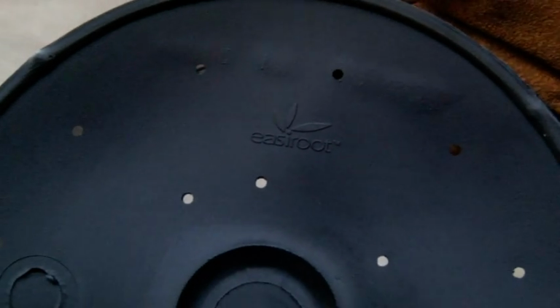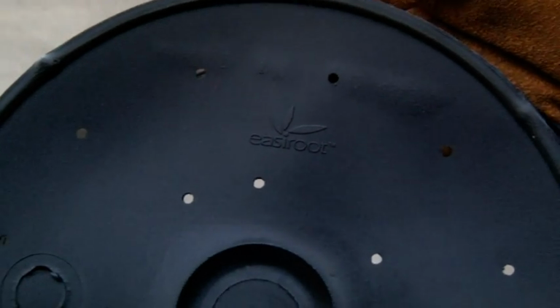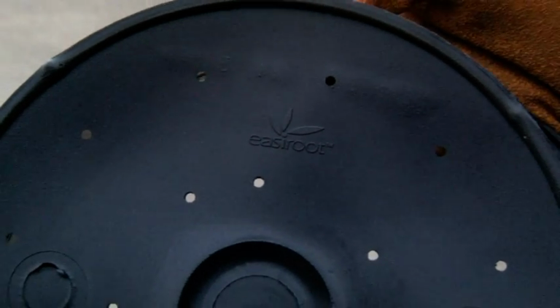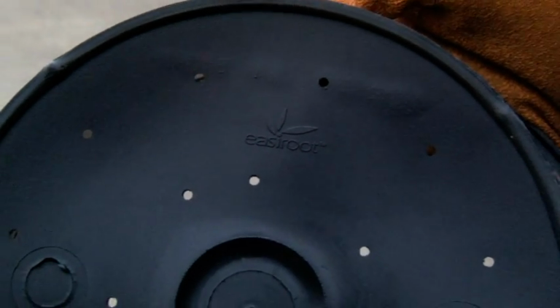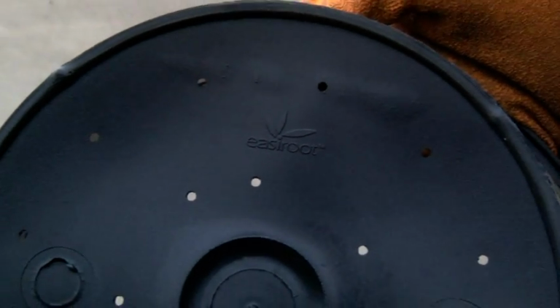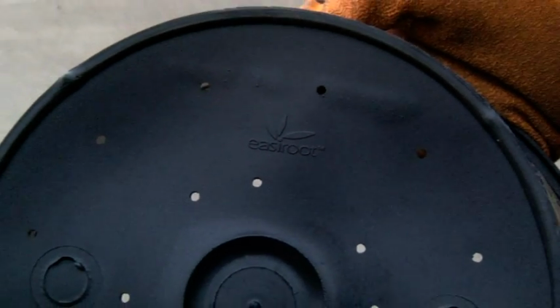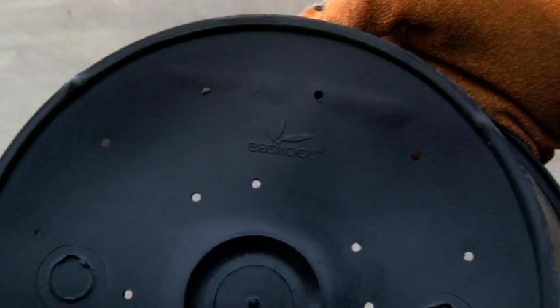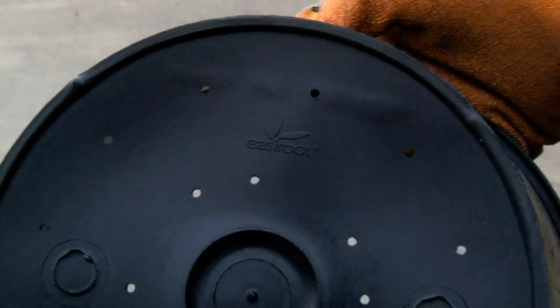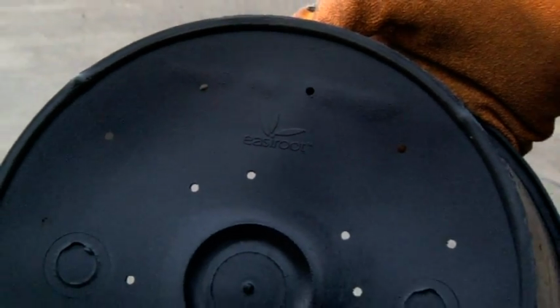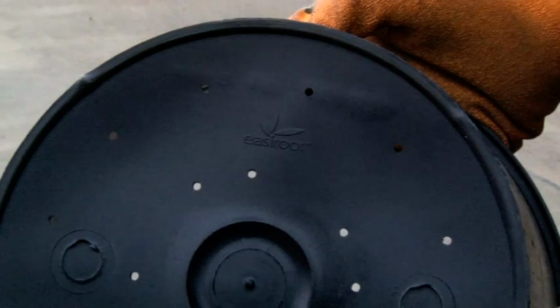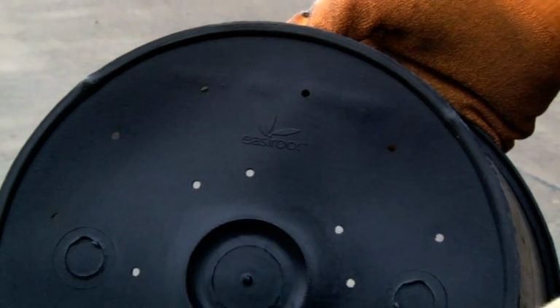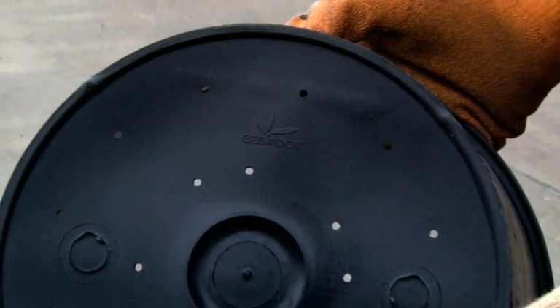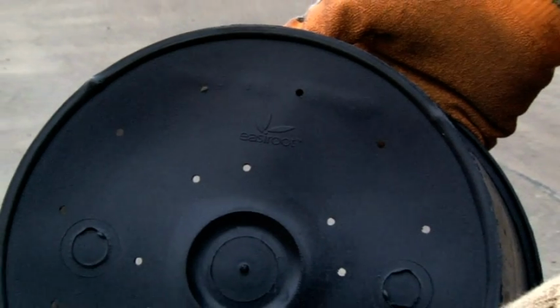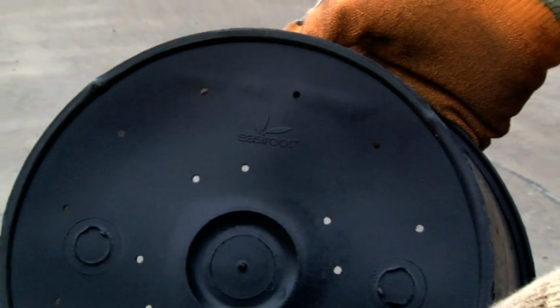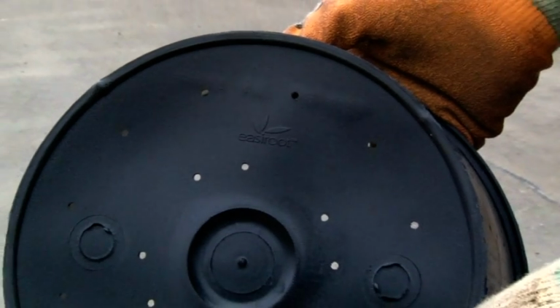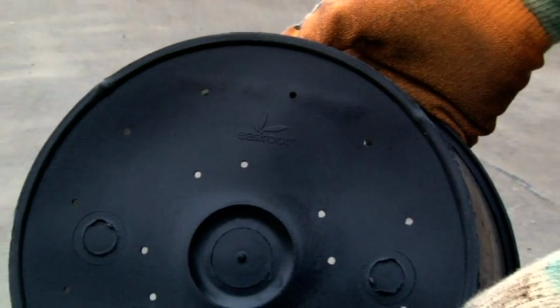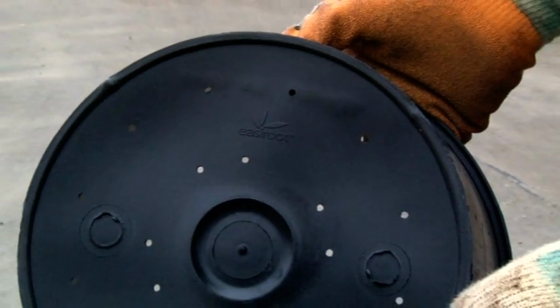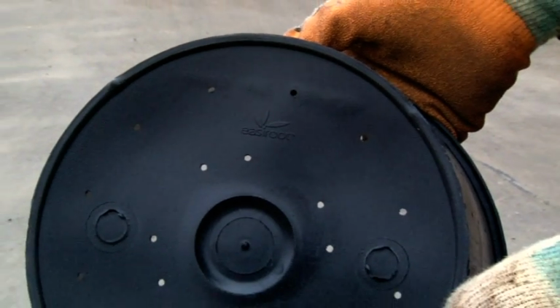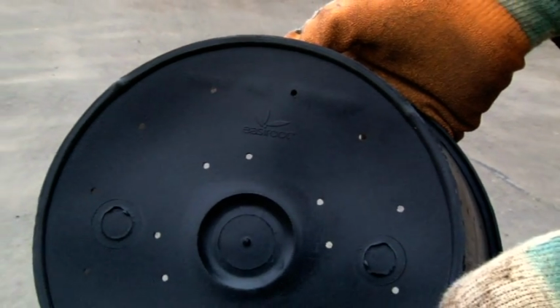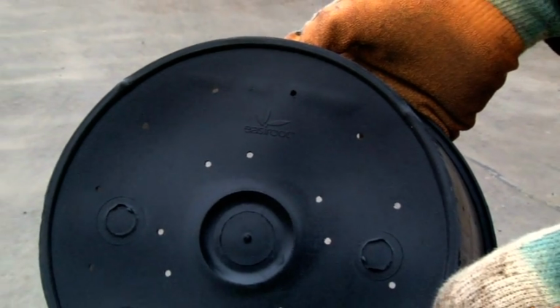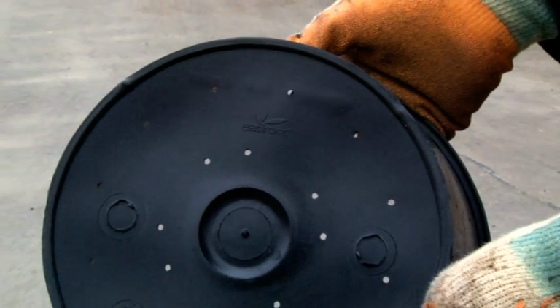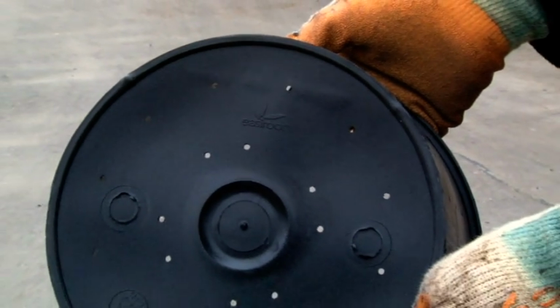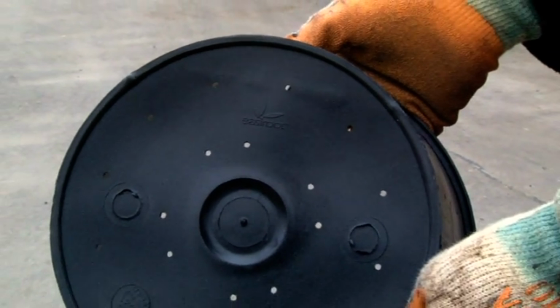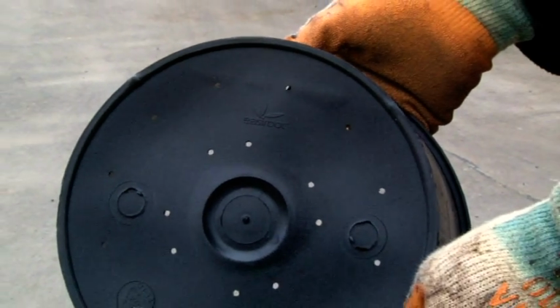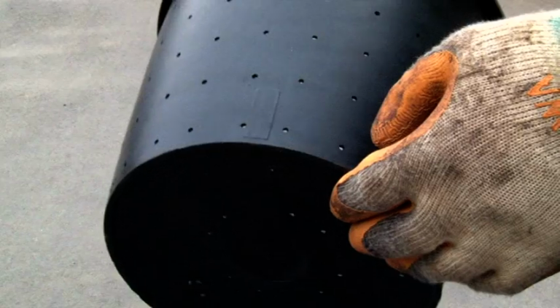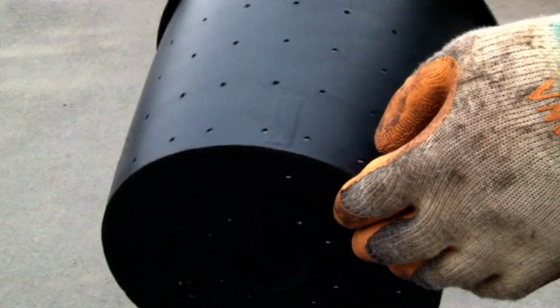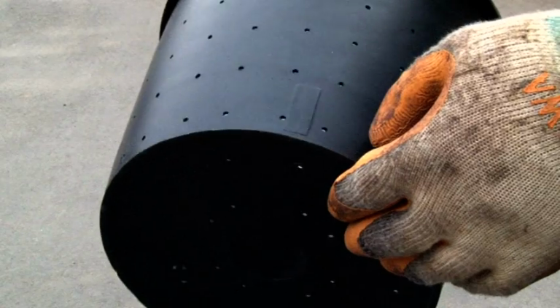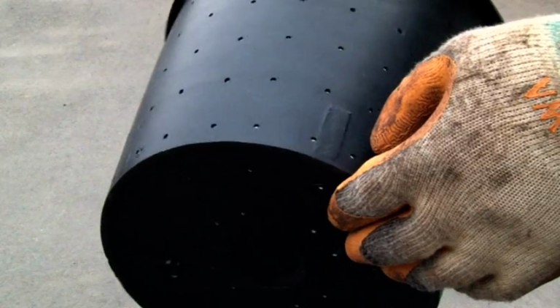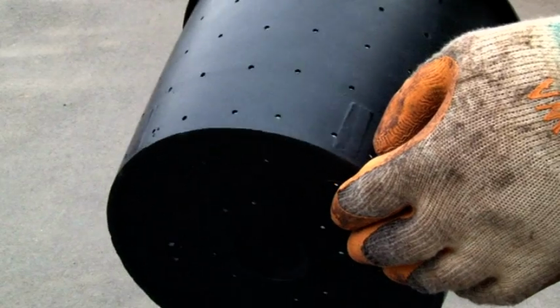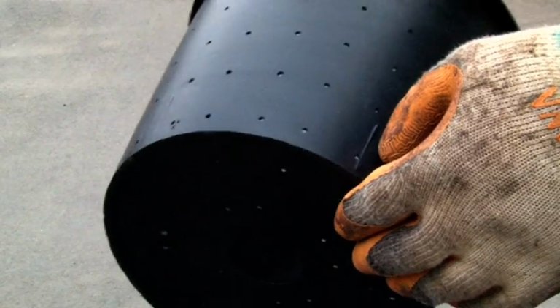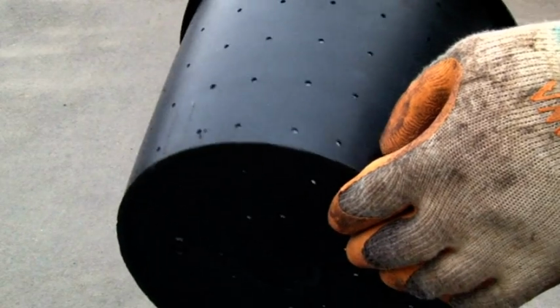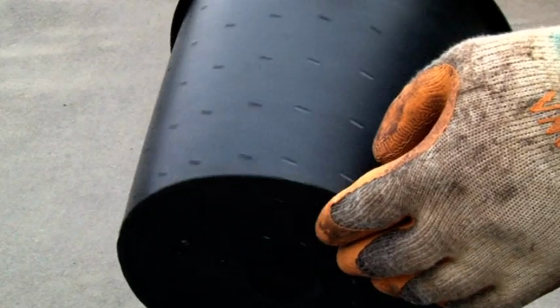Easy Root pots are available in a range of sizes between 7.5 and 15 litres.